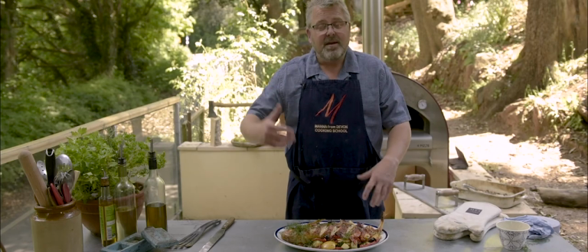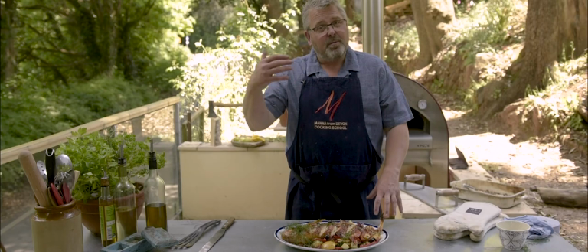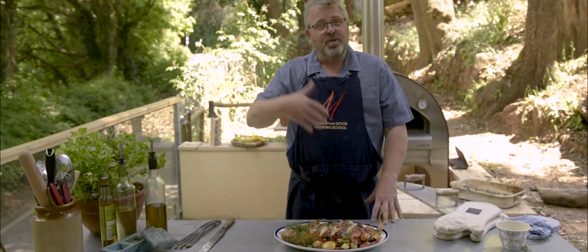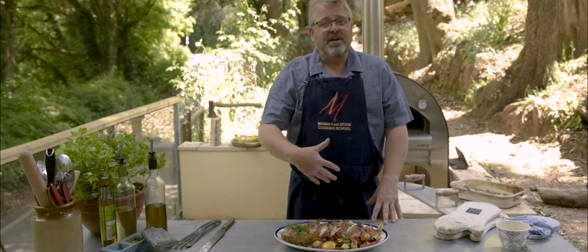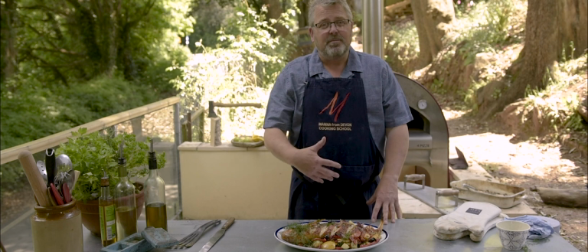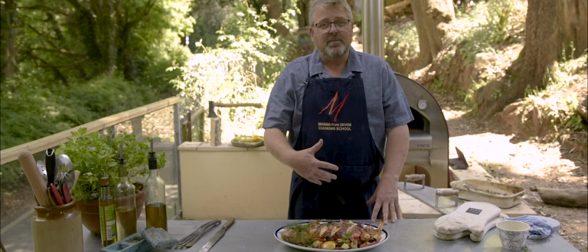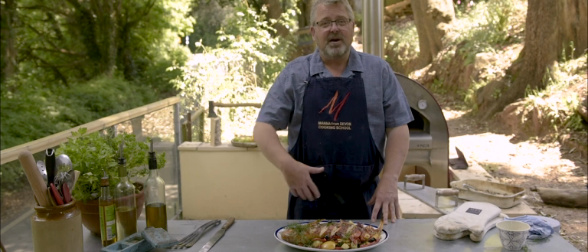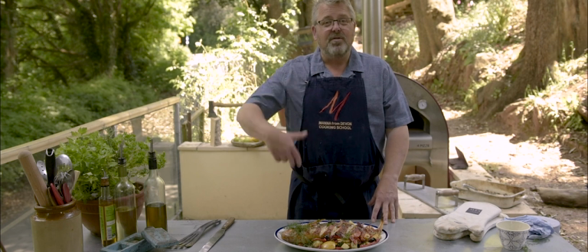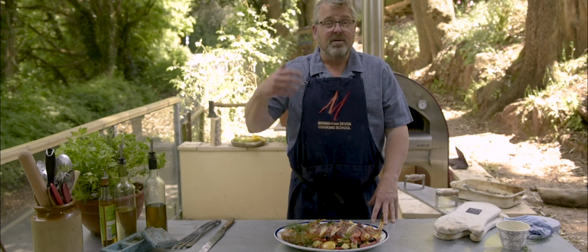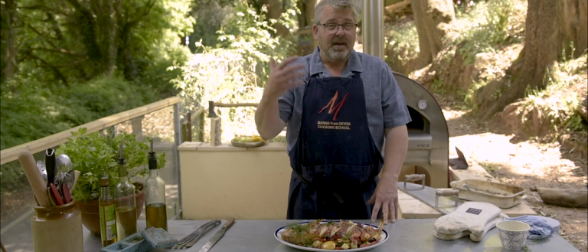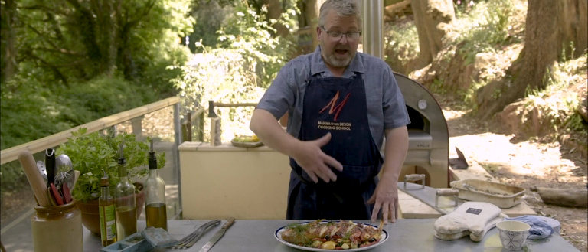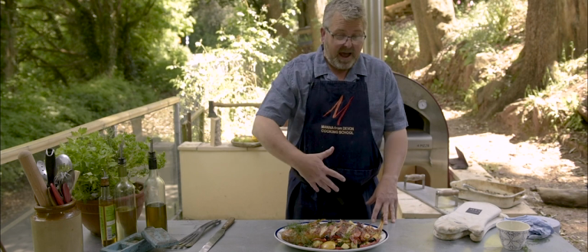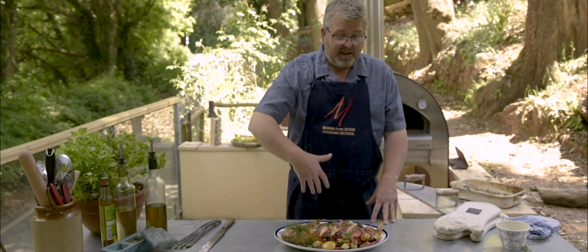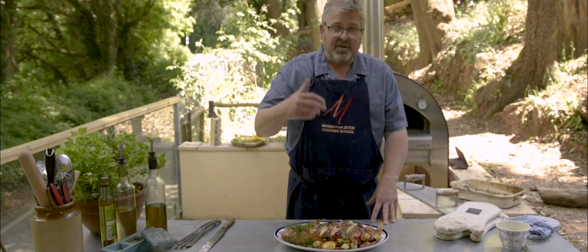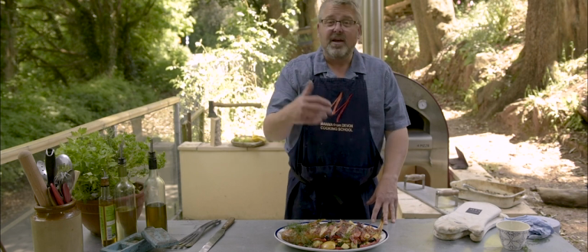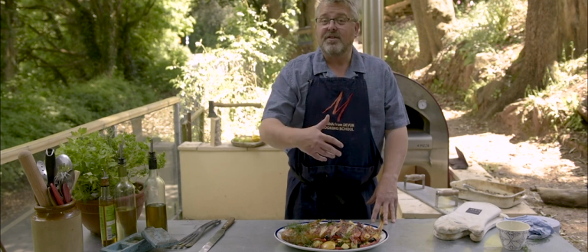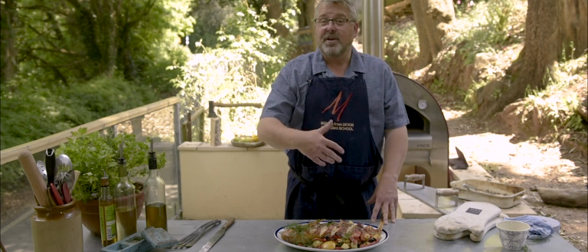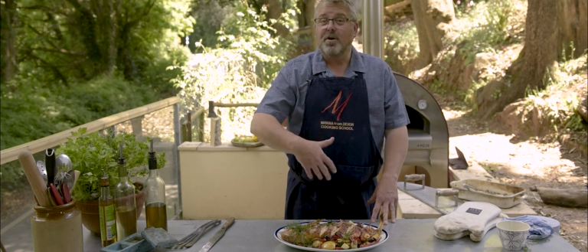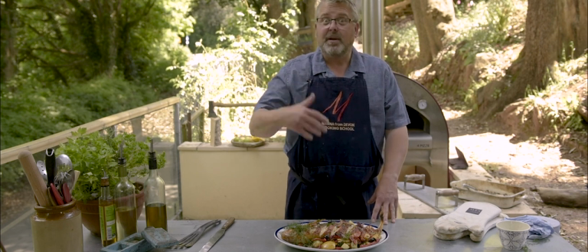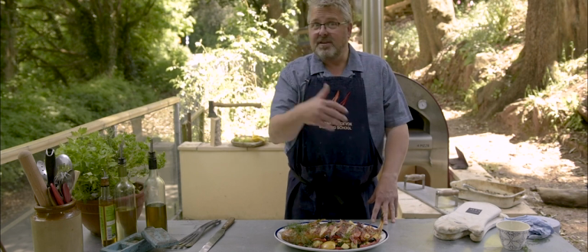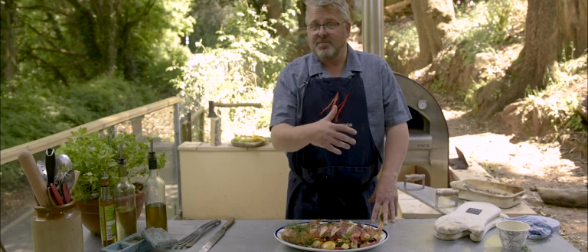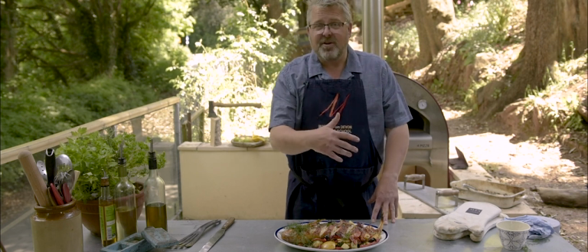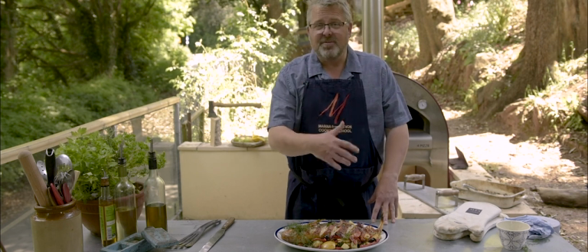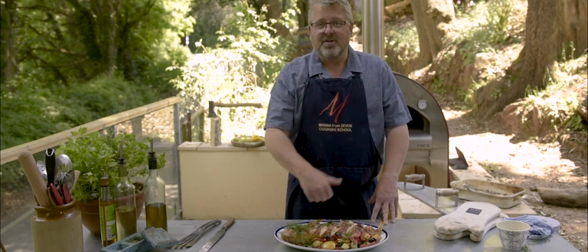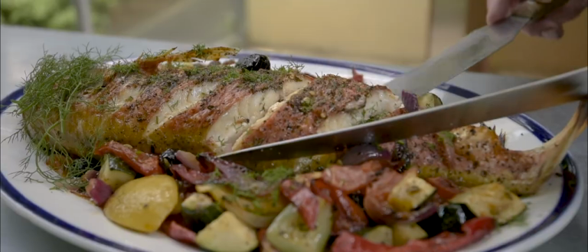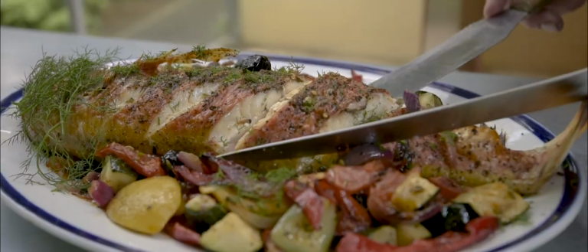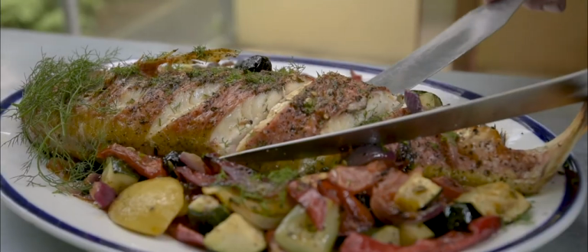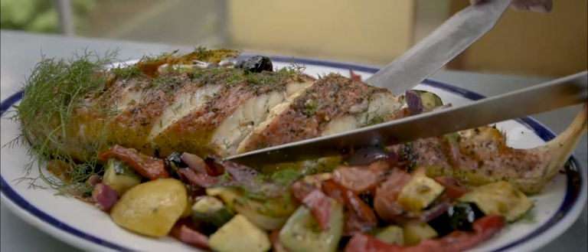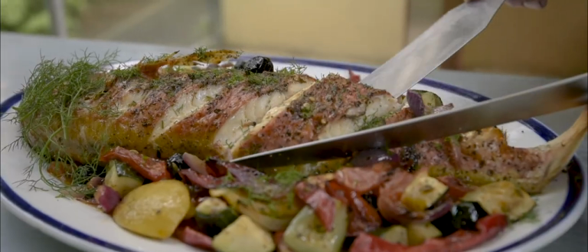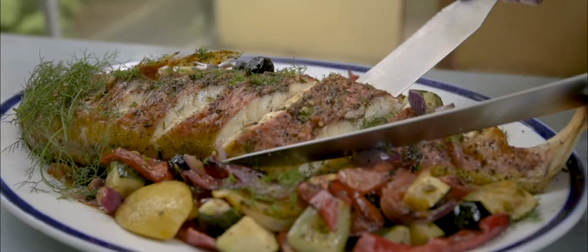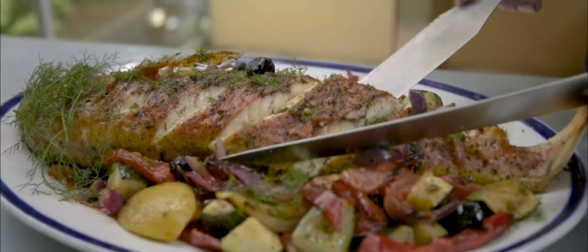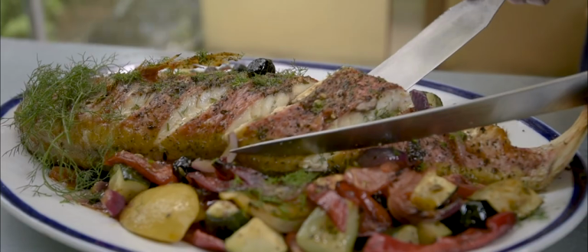Thank you very much for watching Wood Fired Weekly. We'll be back next week when we'll be cooking leg of lamb with pita breads. We'll put the recipe below and if you like this video, please subscribe to our channel. Thank you very much.